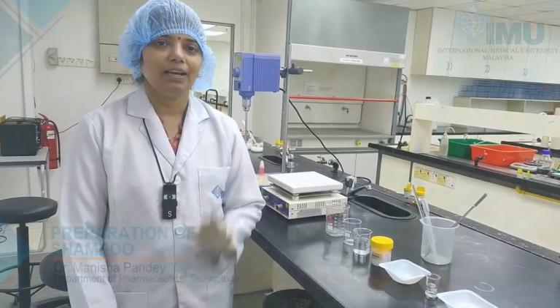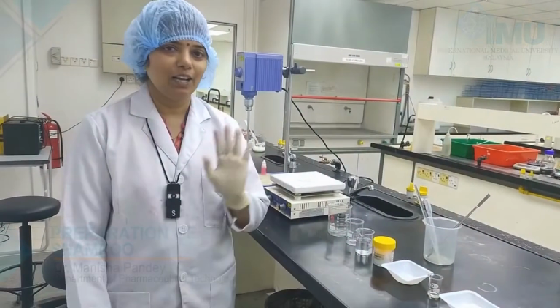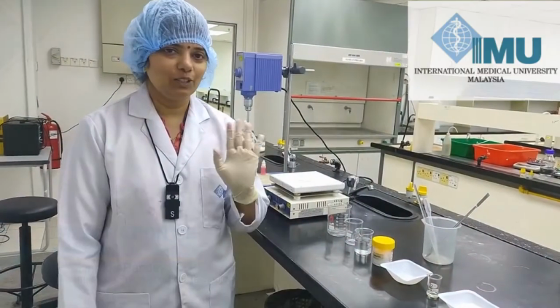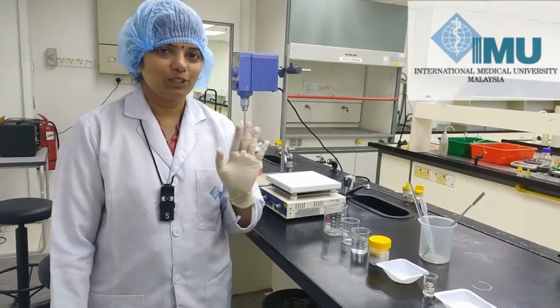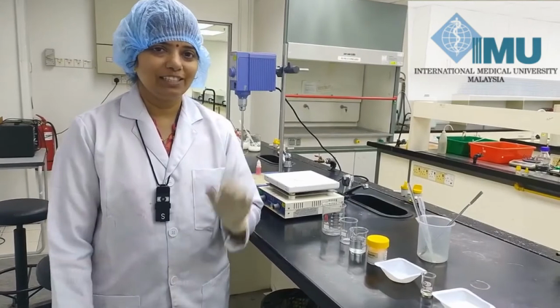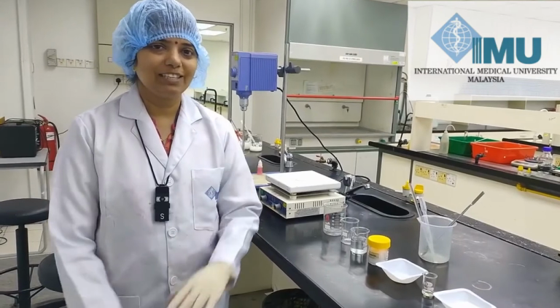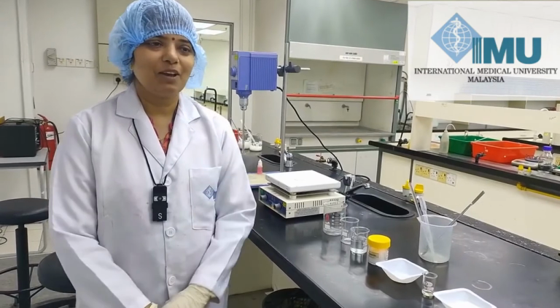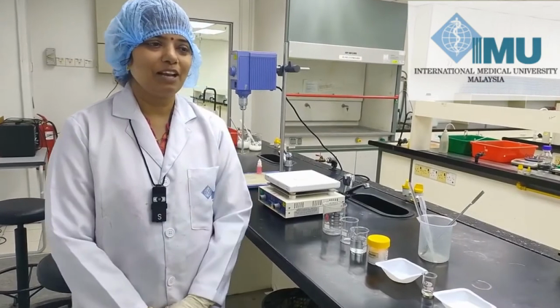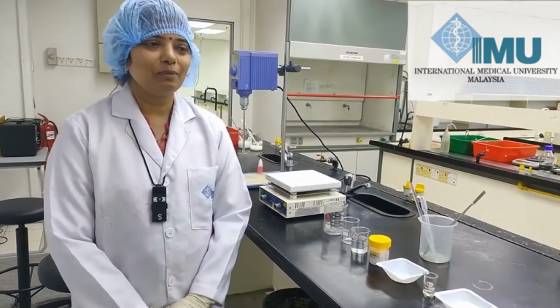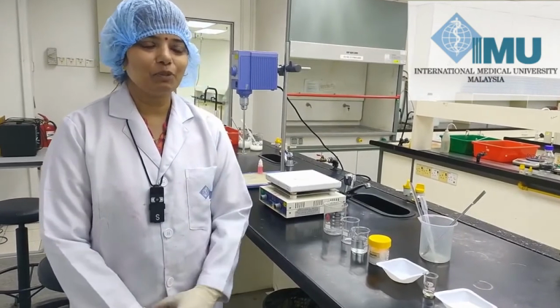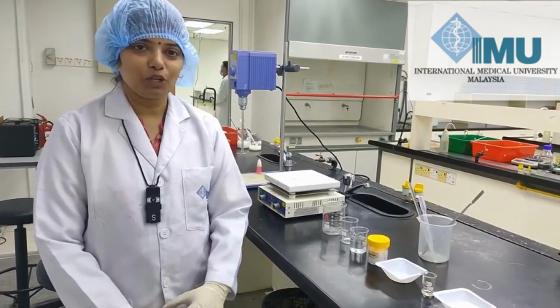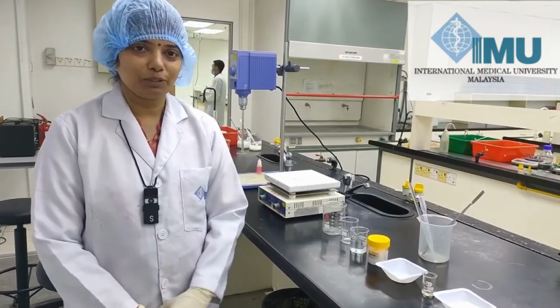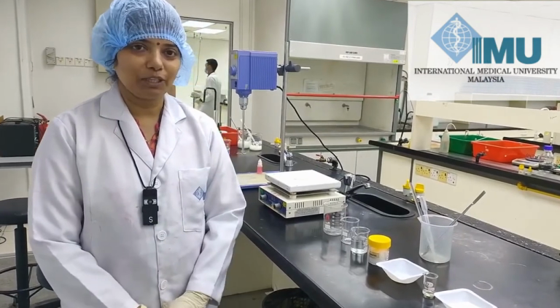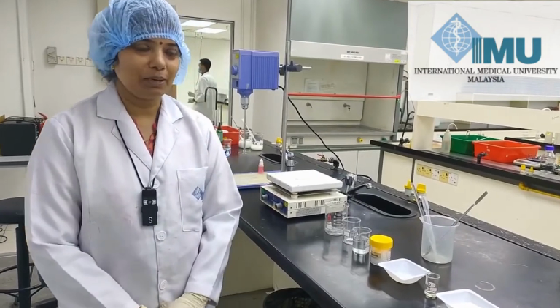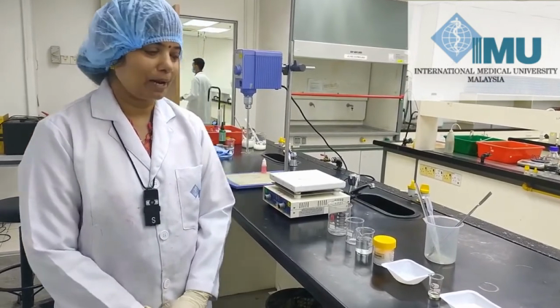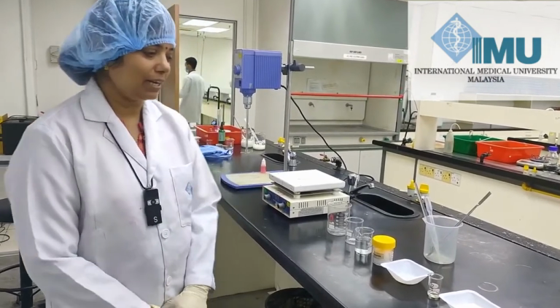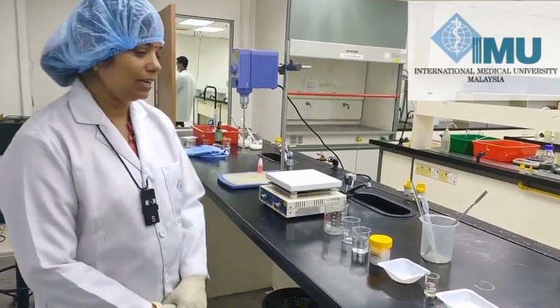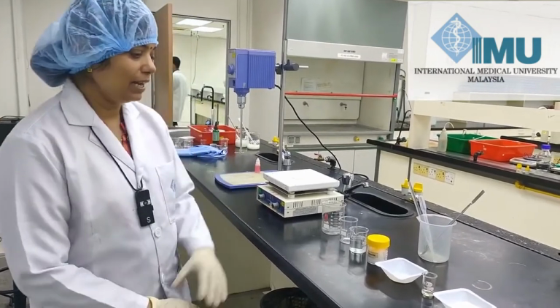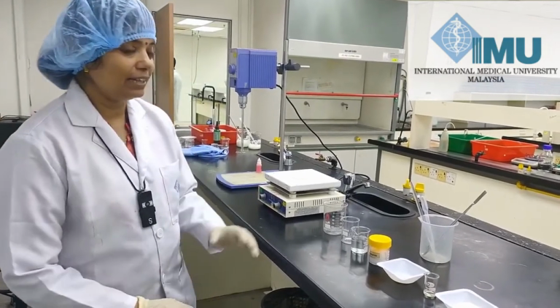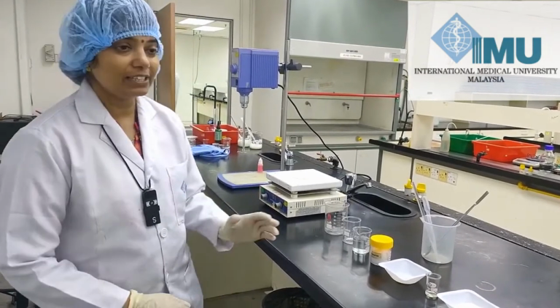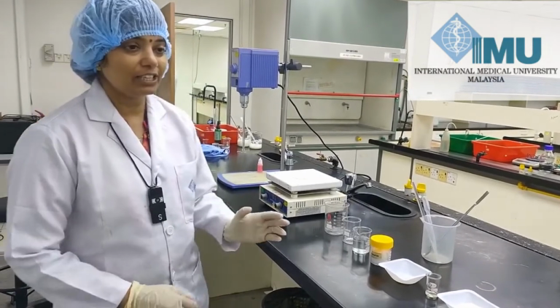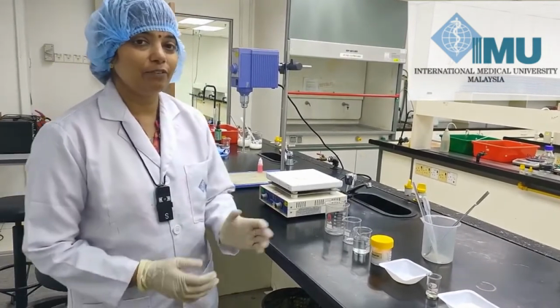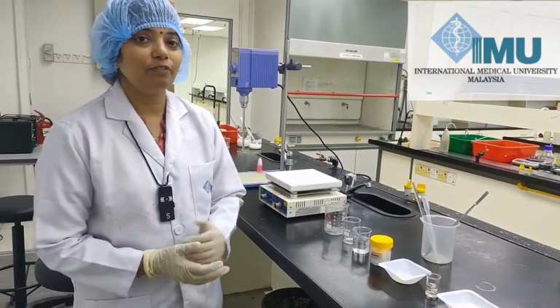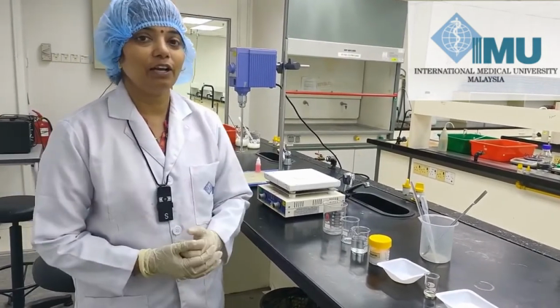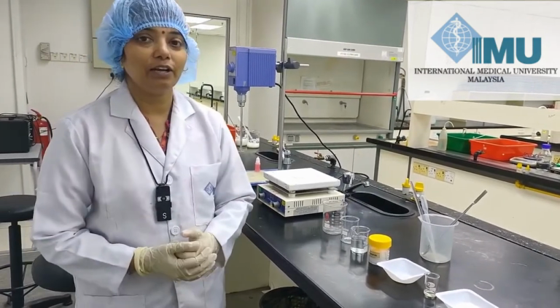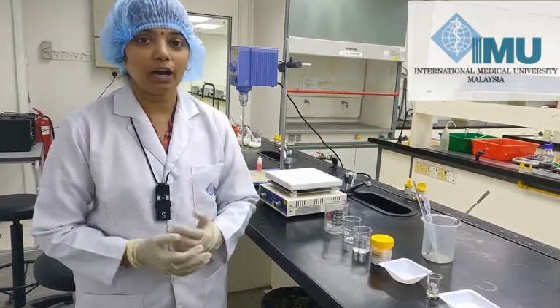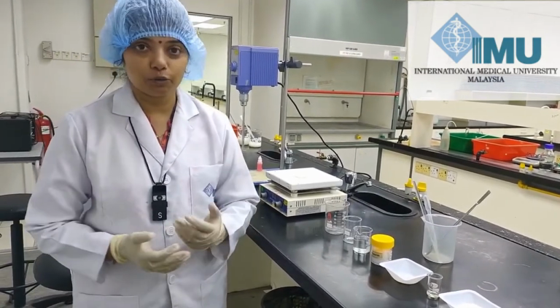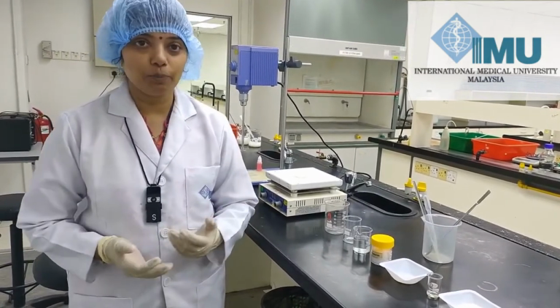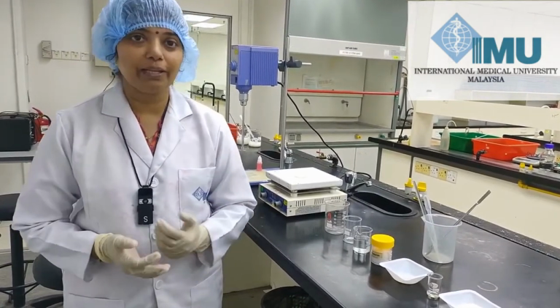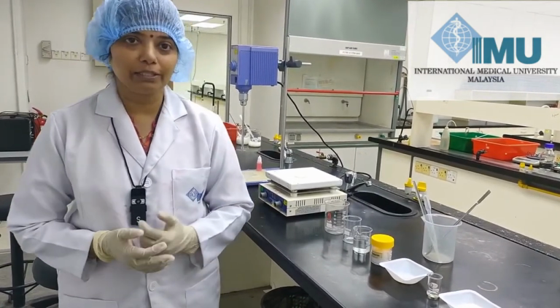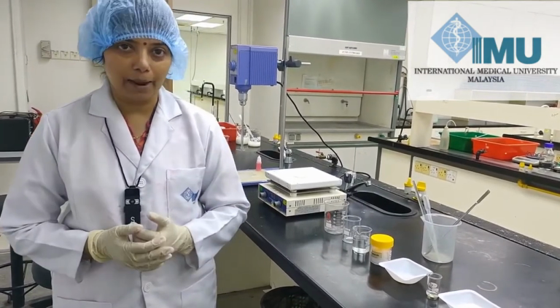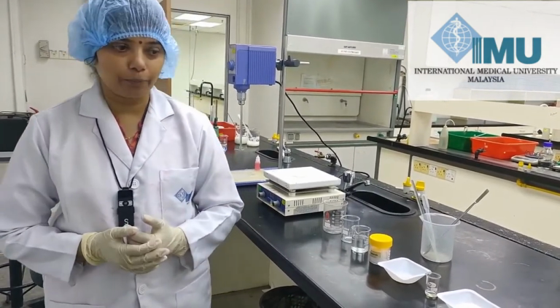Hello students, welcome to Cosmosolubic Practical. In this session we will learn how to make shampoo.